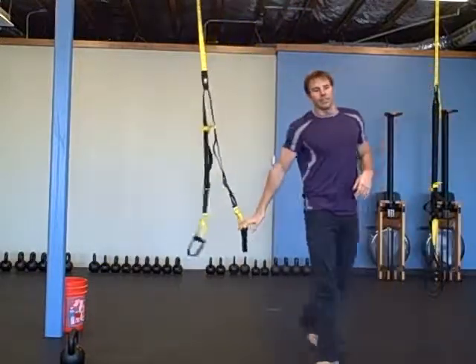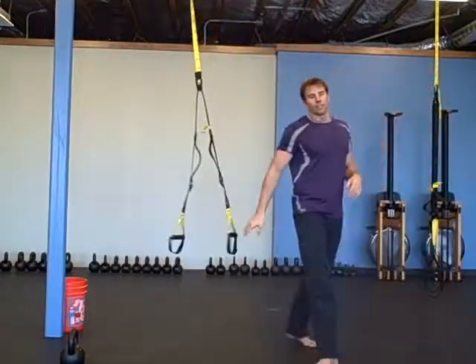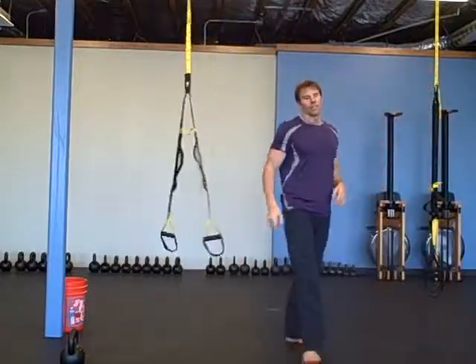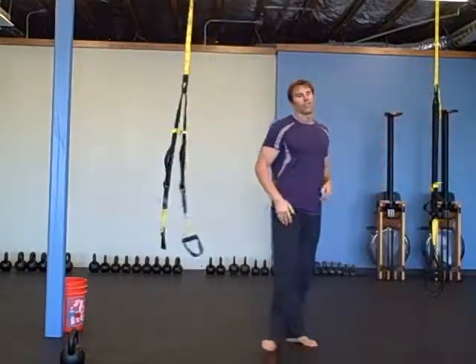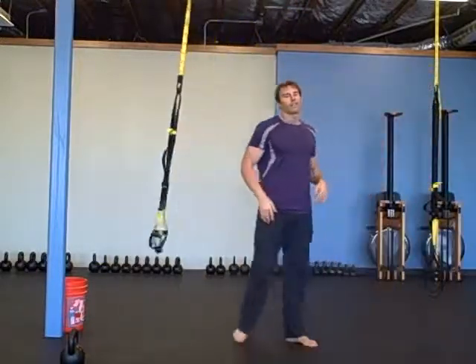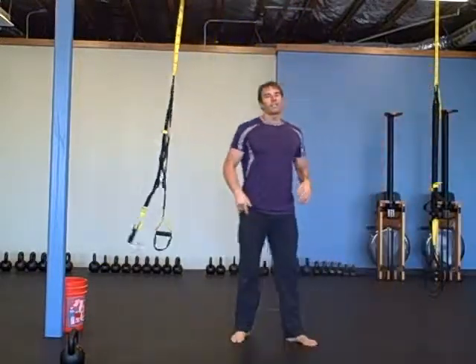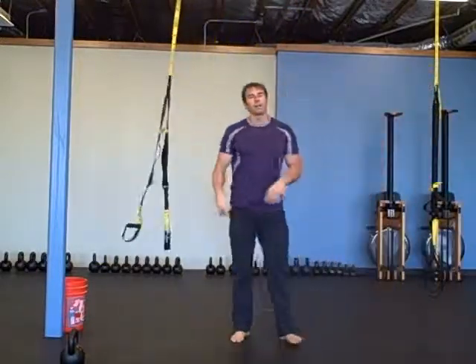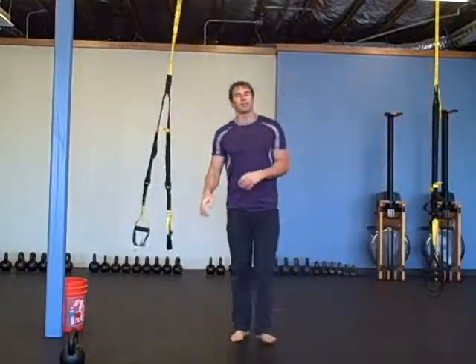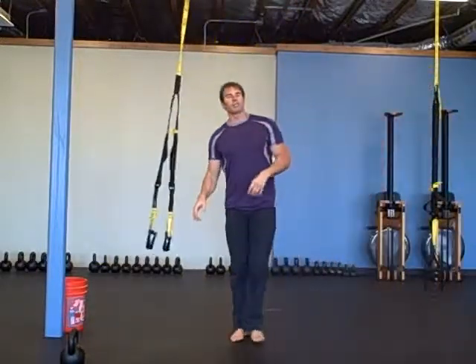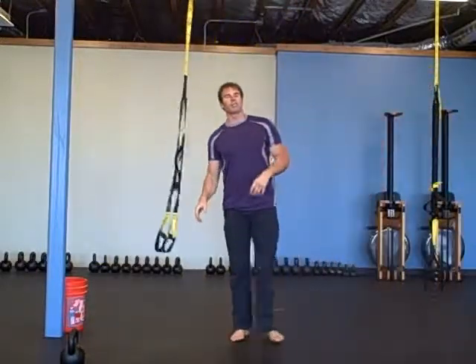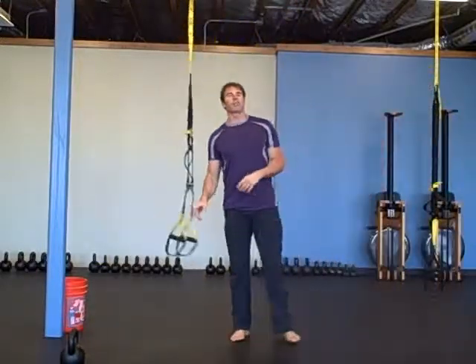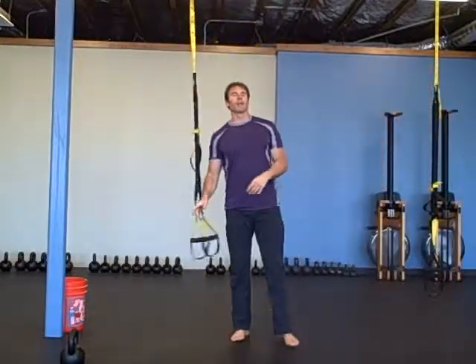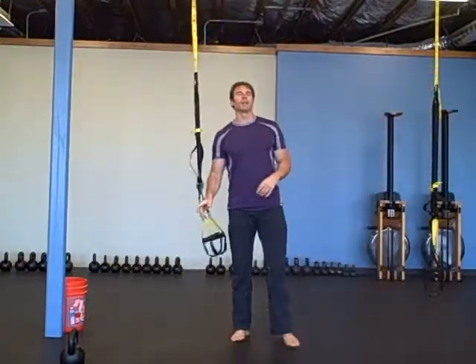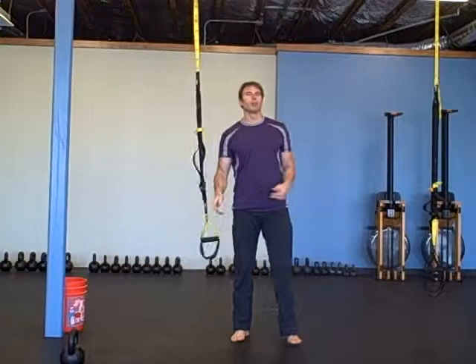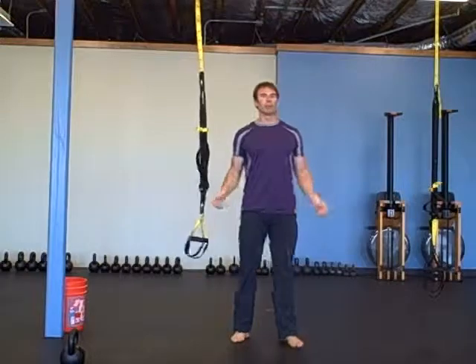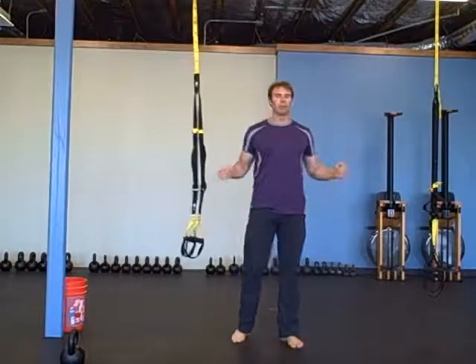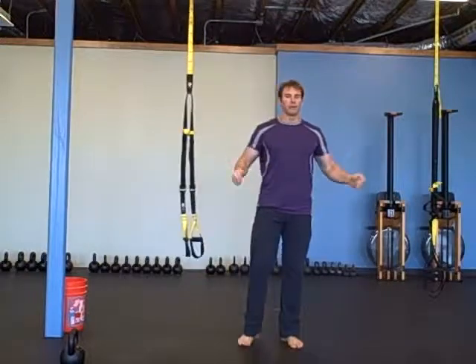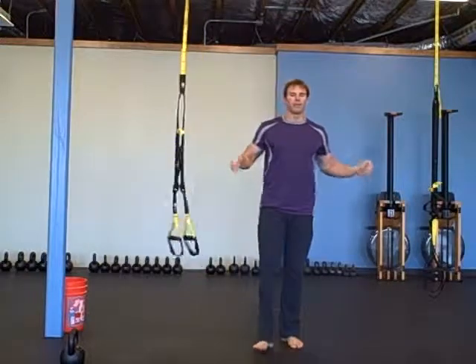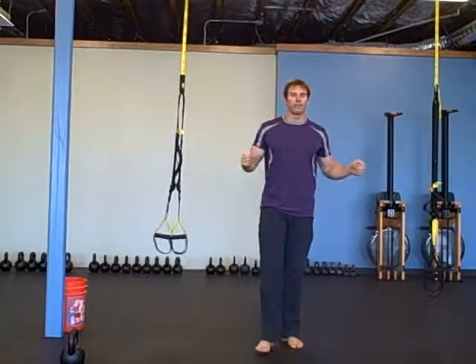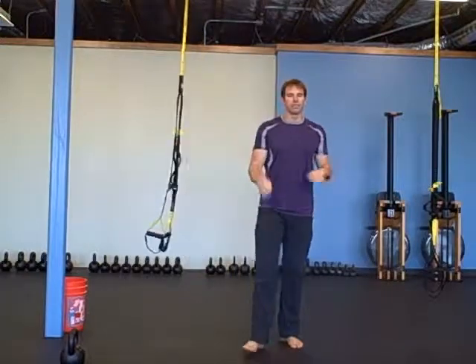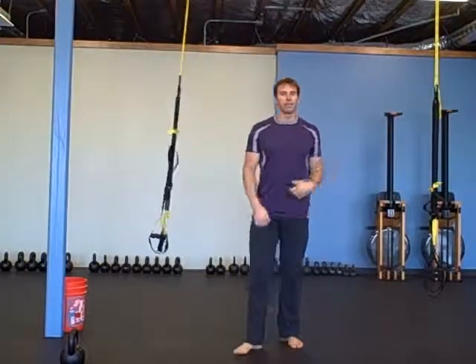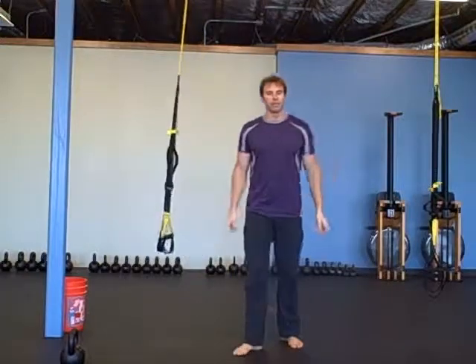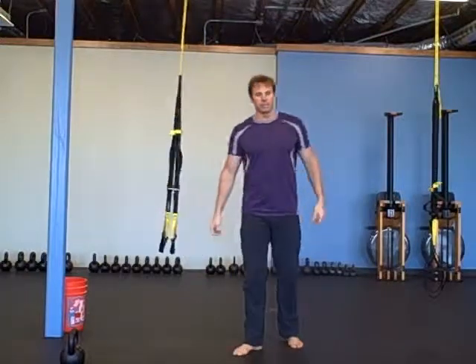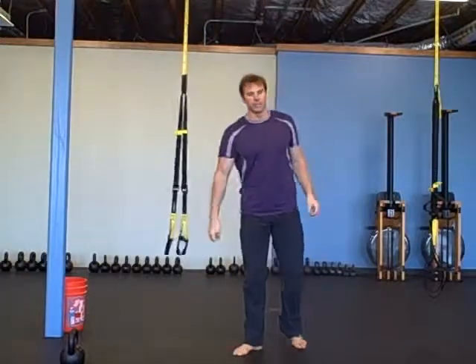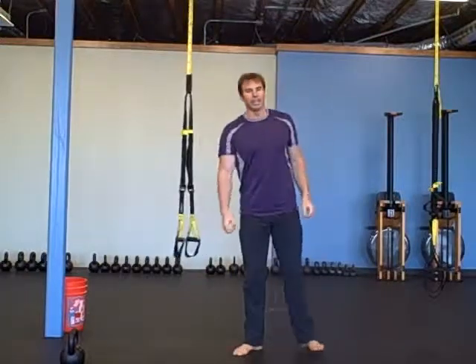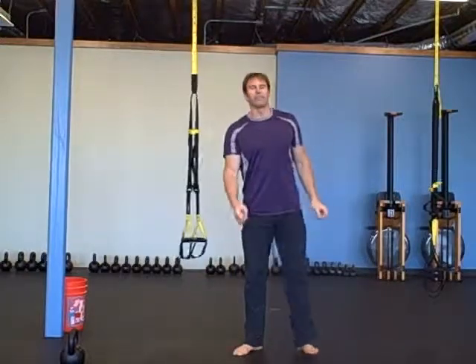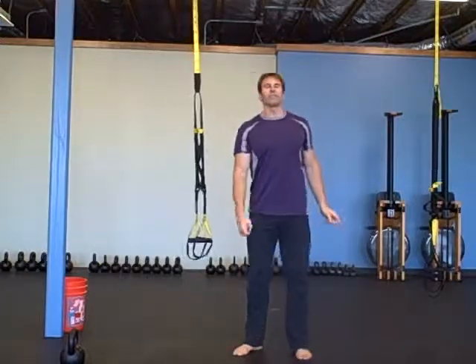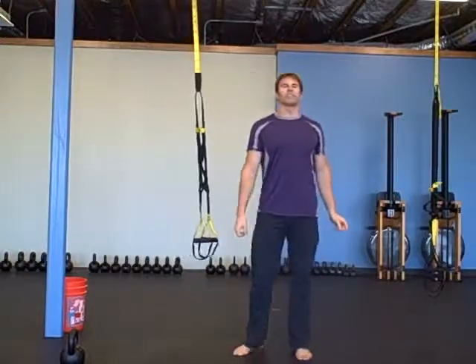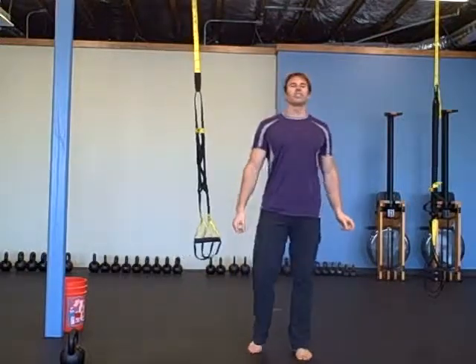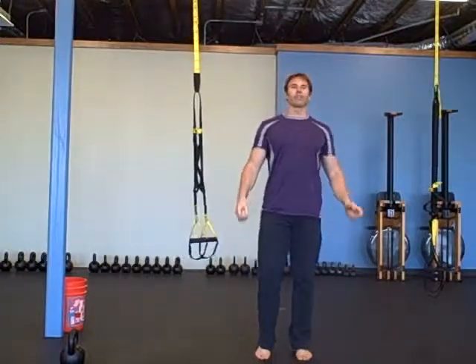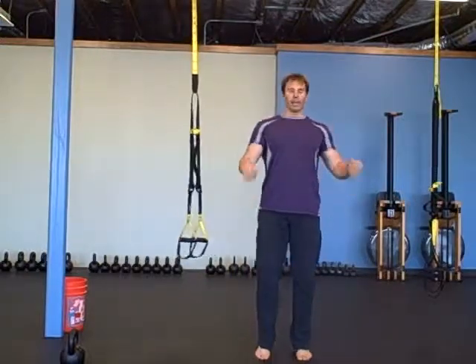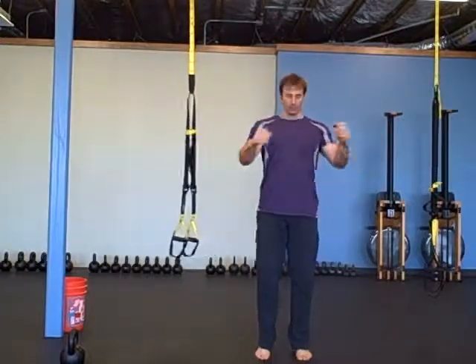Then you're going to do 50 double-unders — grab a jump rope for 50 double-unders. And then 50 regular jump rope.